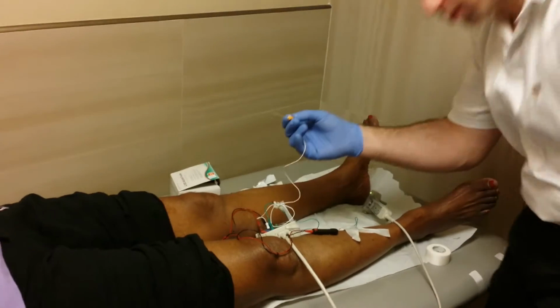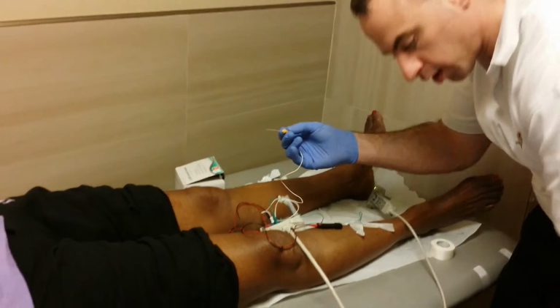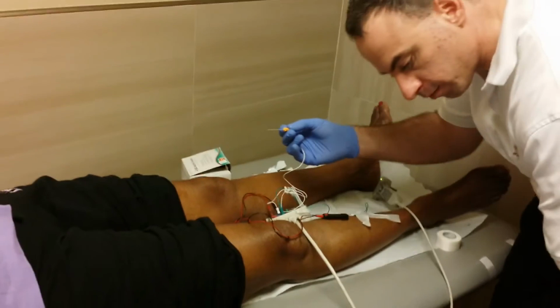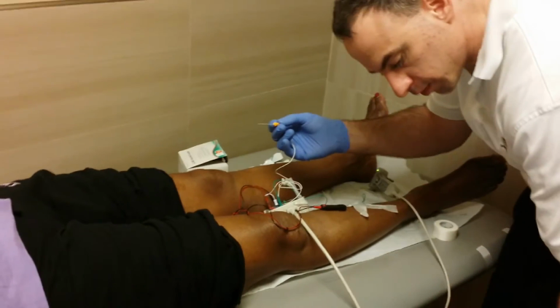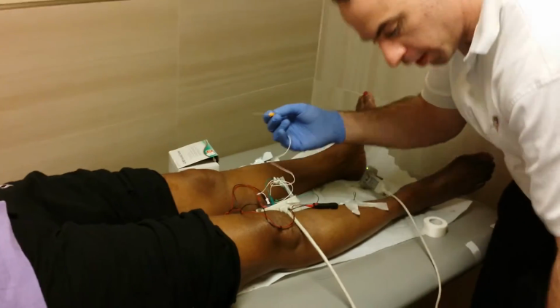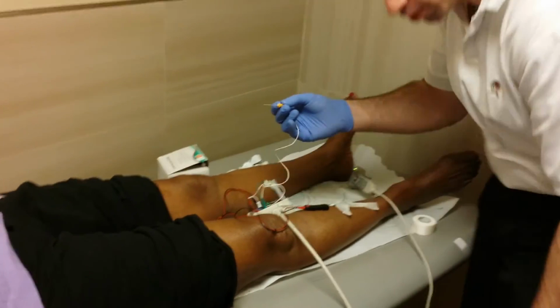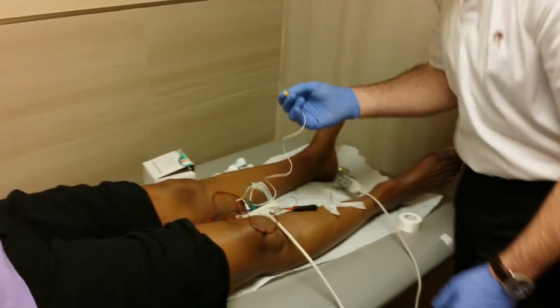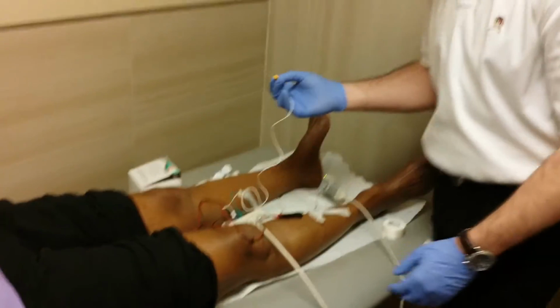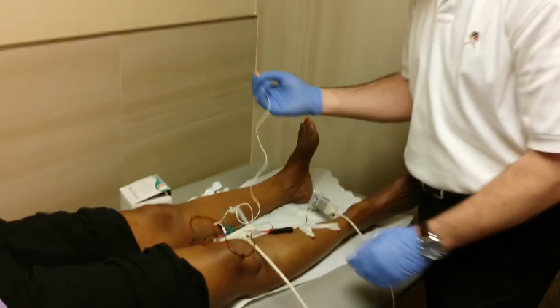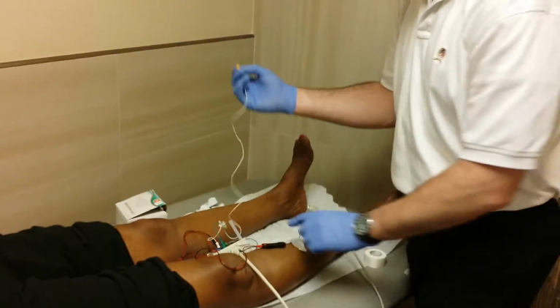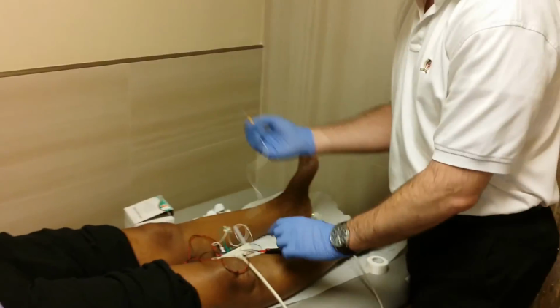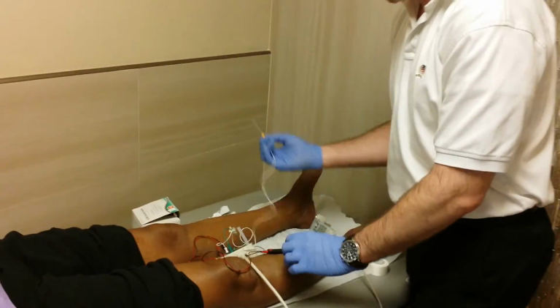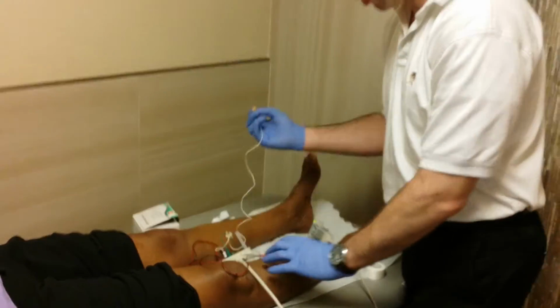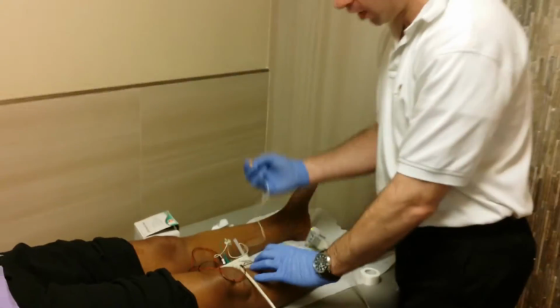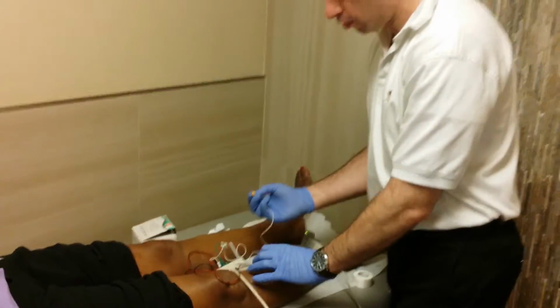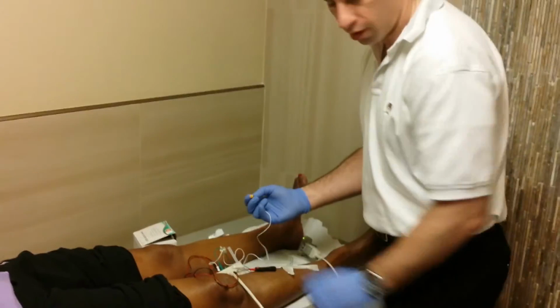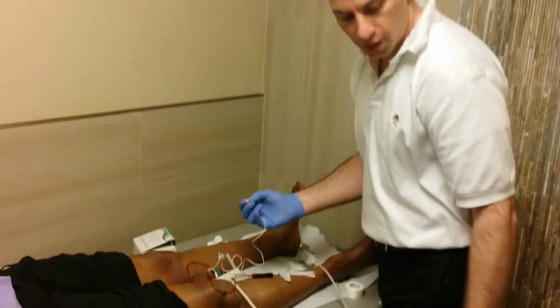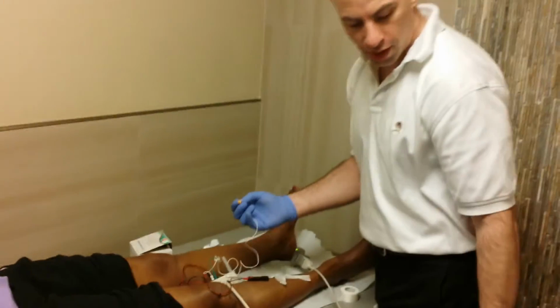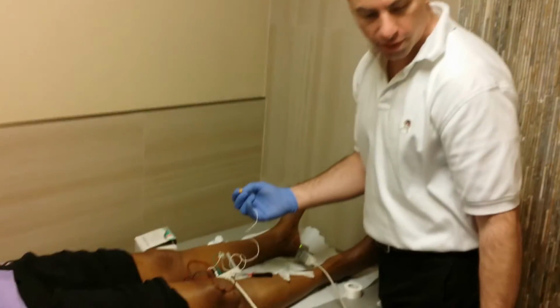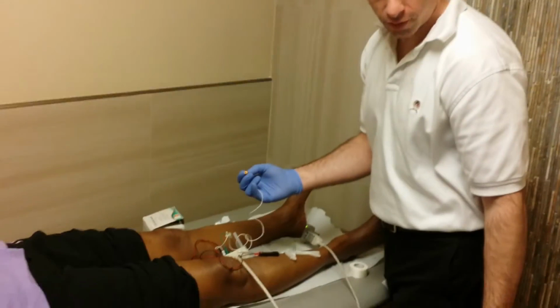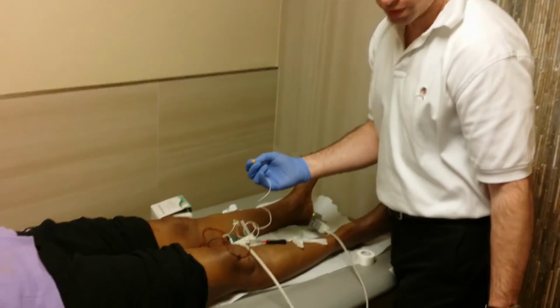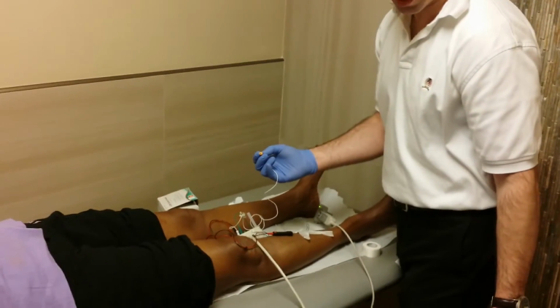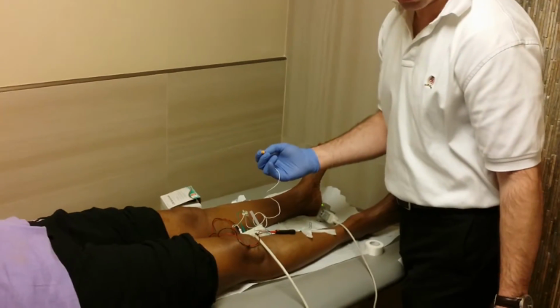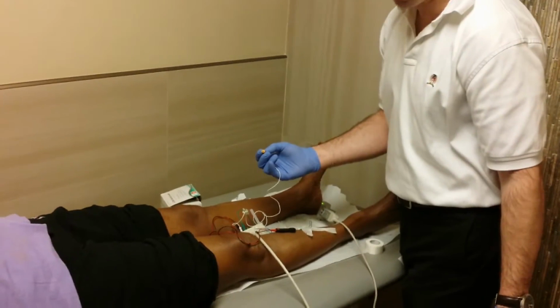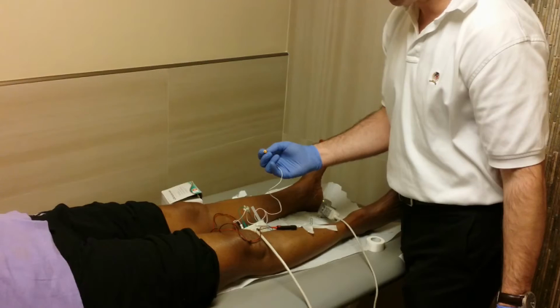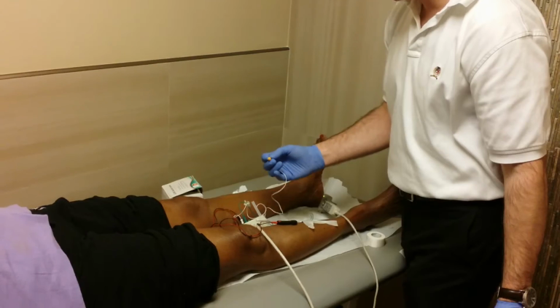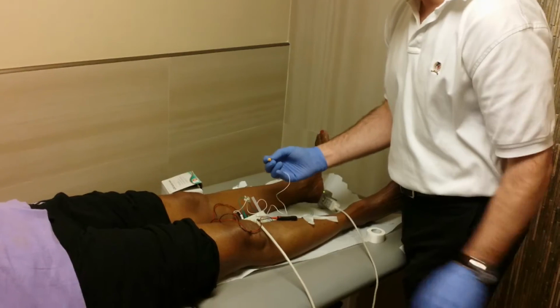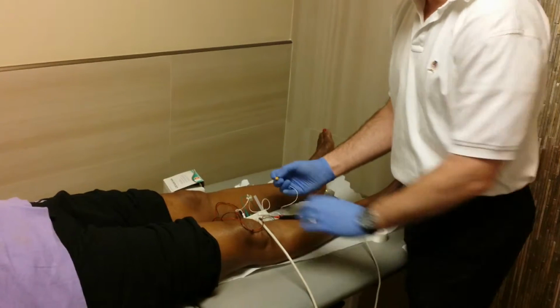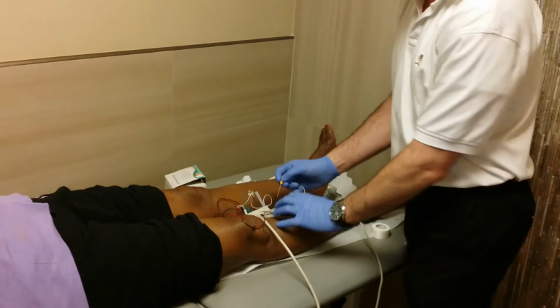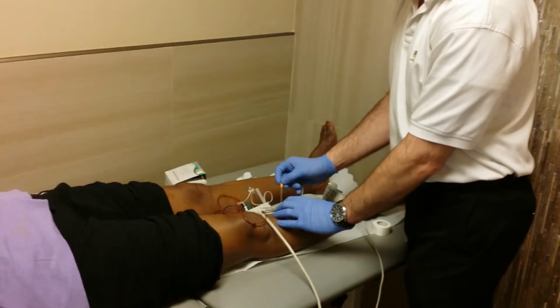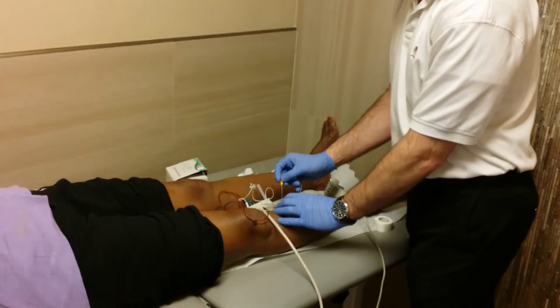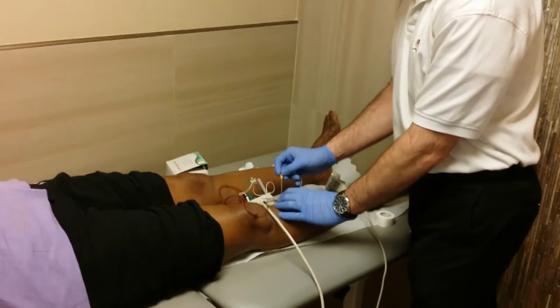And the patient — we clean the area with alcohol, and then we stick it into the muscle, like this.